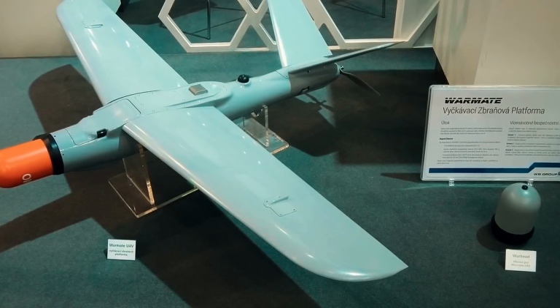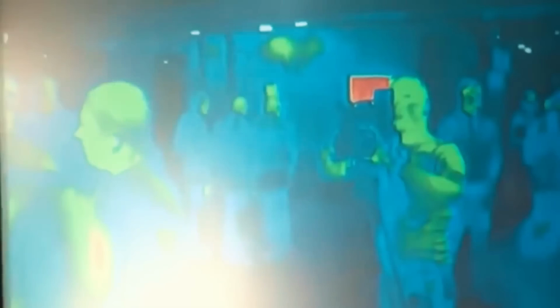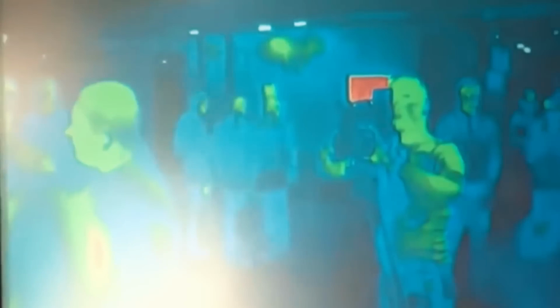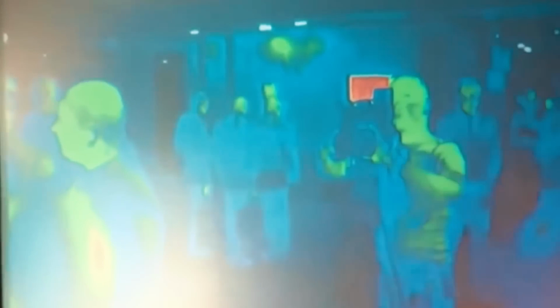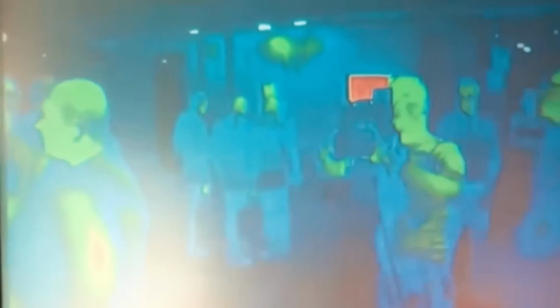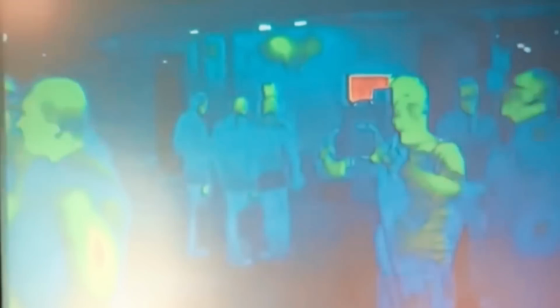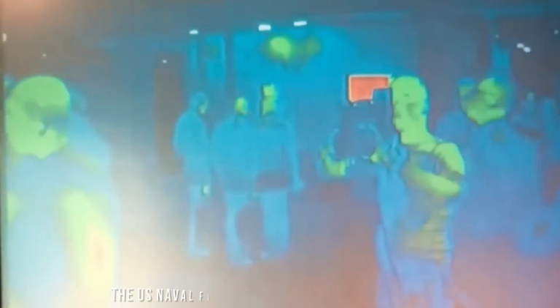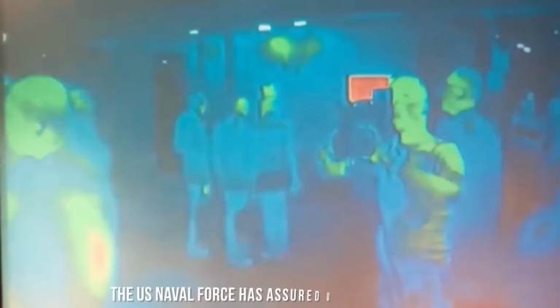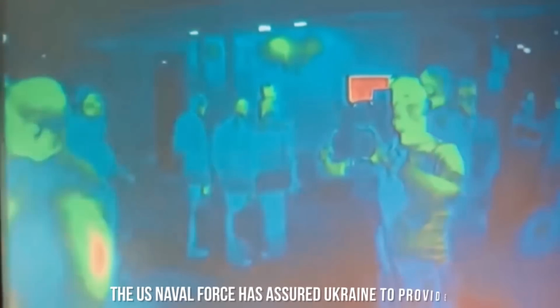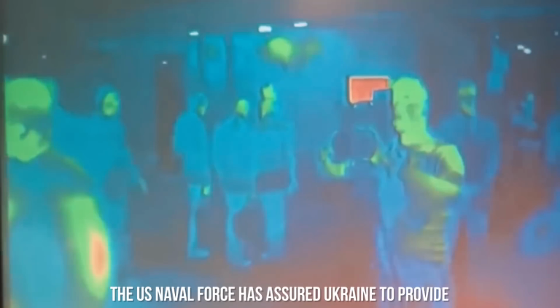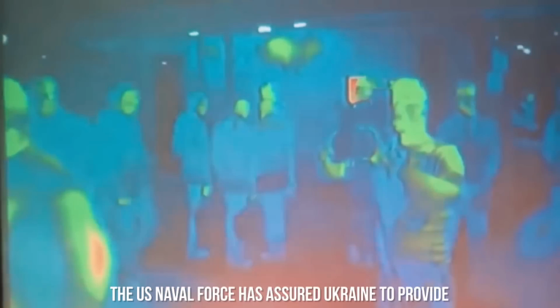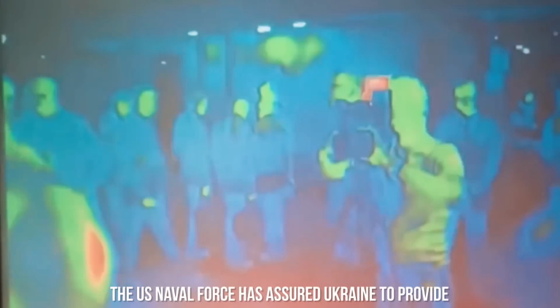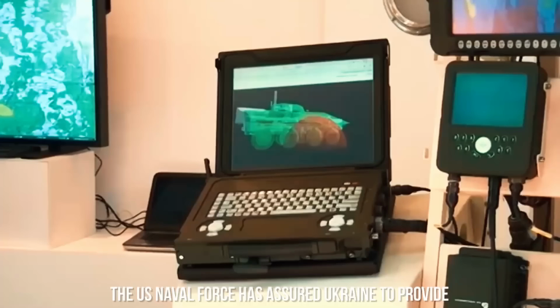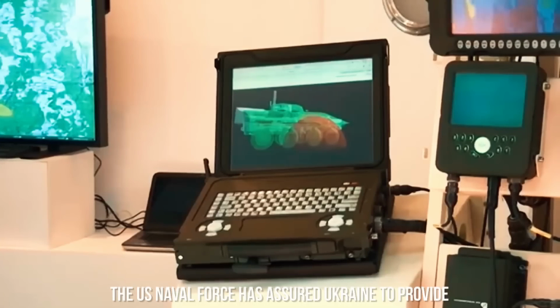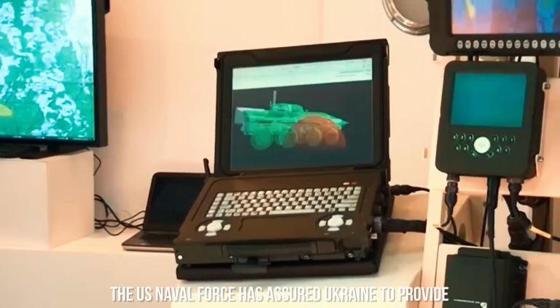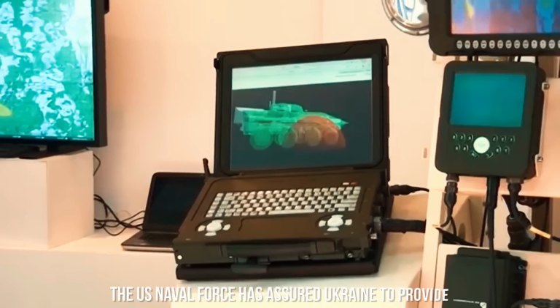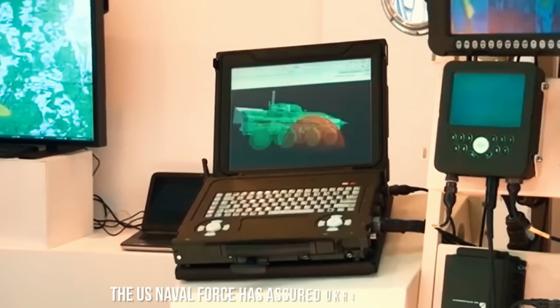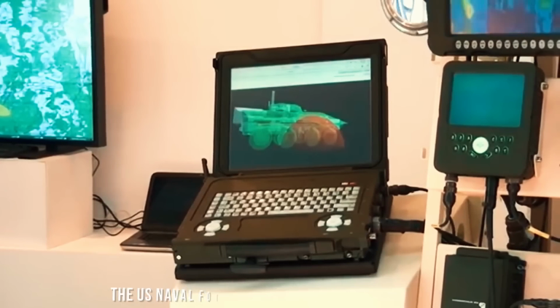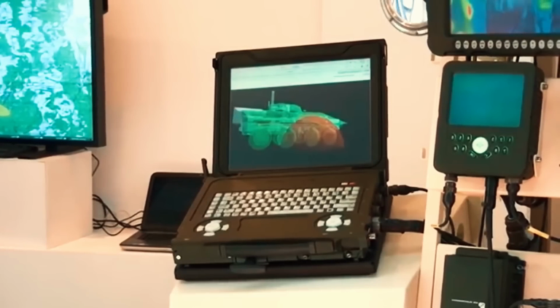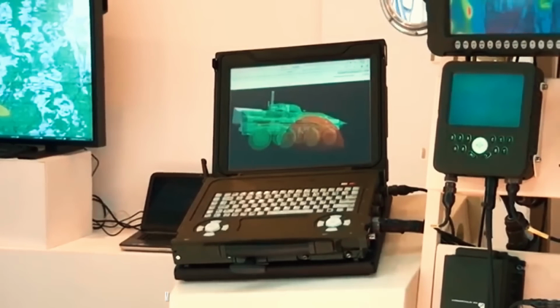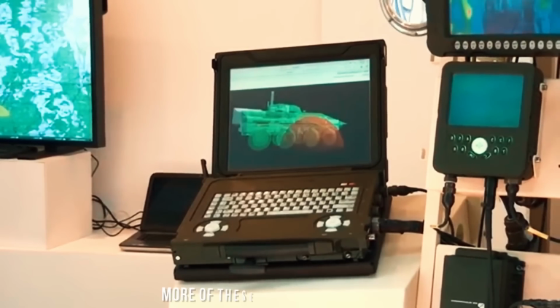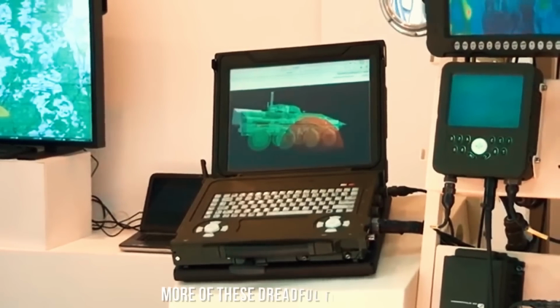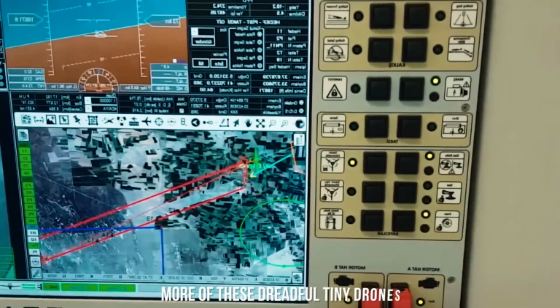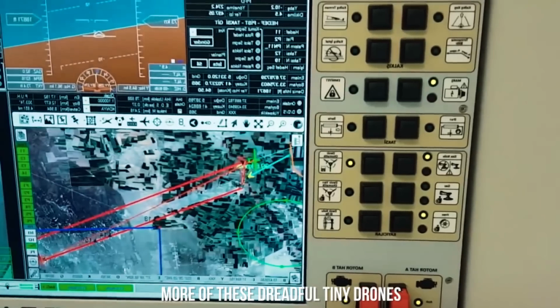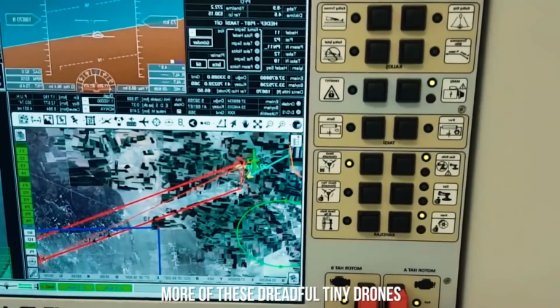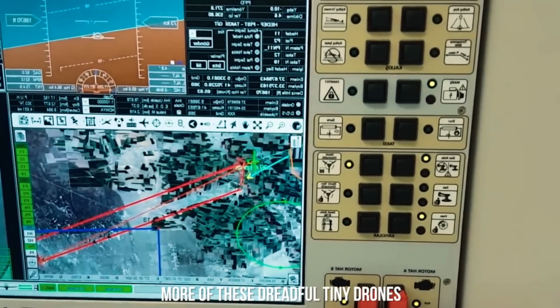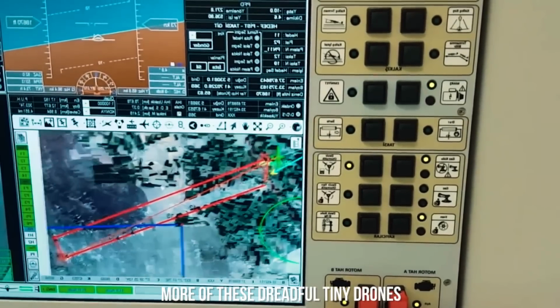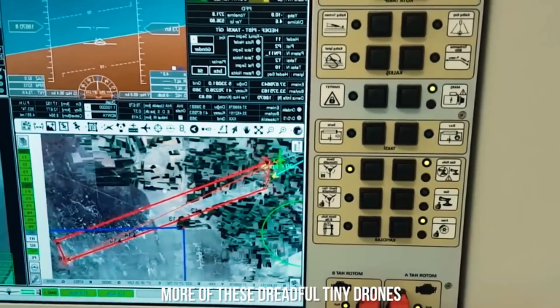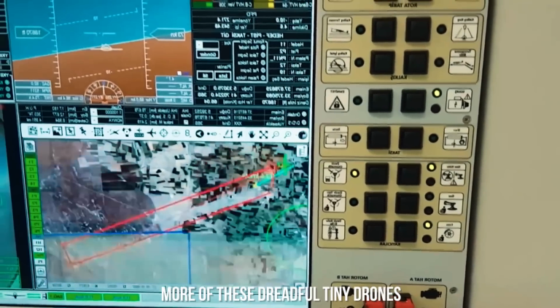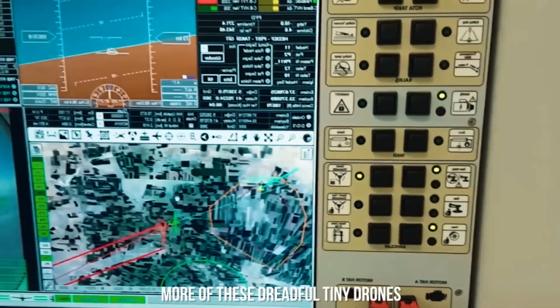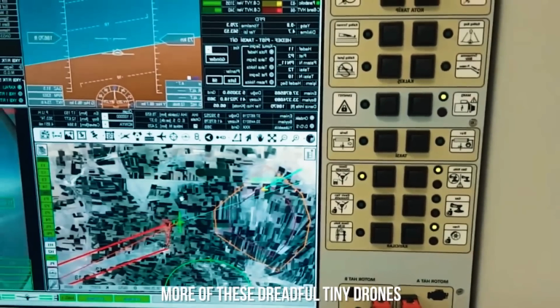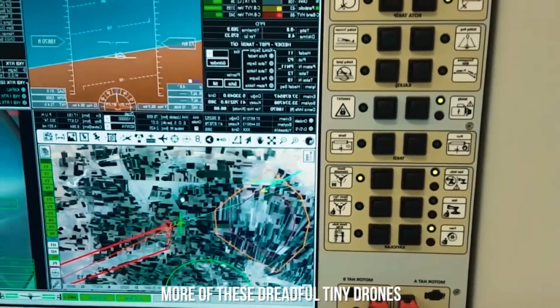The United States has planned to send 100 Switchblade 300 systems and 10 kits of the advanced Switchblade 600. Each kit contains two components: controlling tablets and 10 drones. This means Ukraine will have 1,000 Switchblade 300 drones and 100 Switchblade 600 drones, which is quite sufficient. If needed, the US has assured Ukraine of providing even more of these dreadful tiny drones.